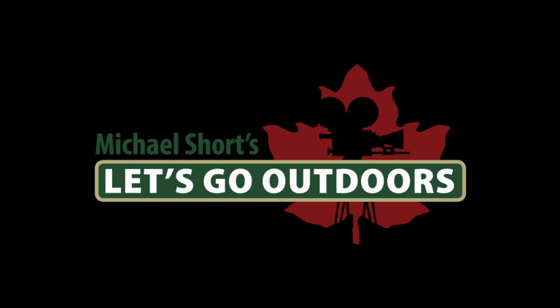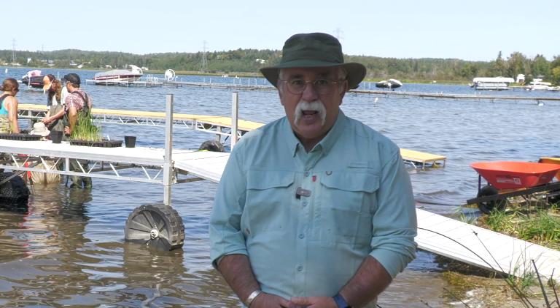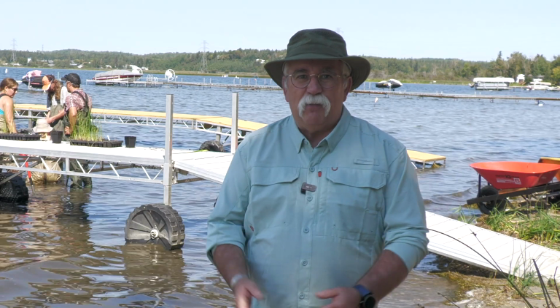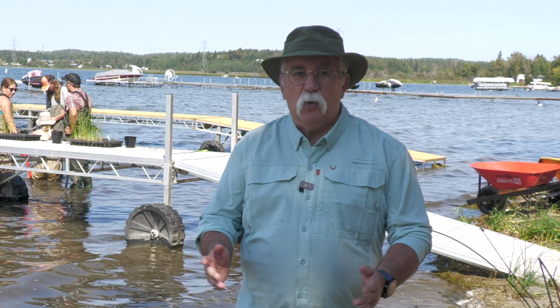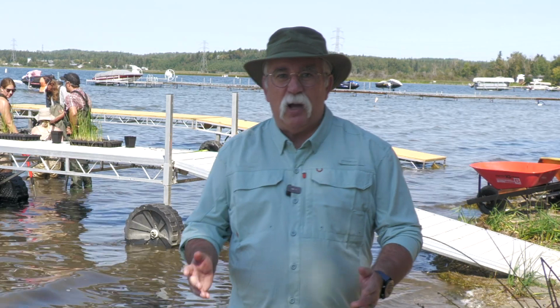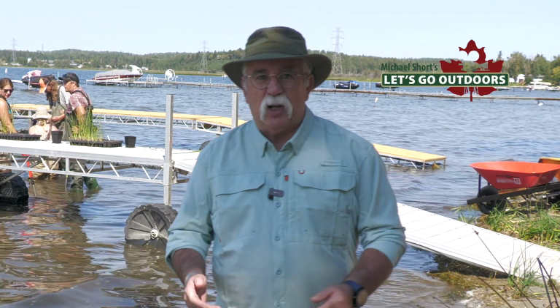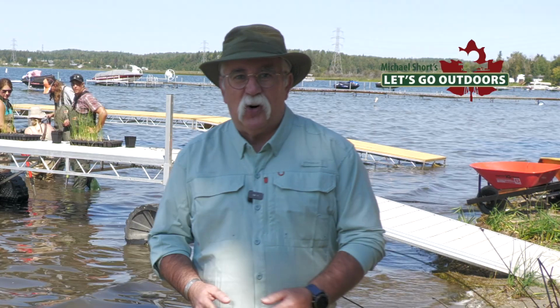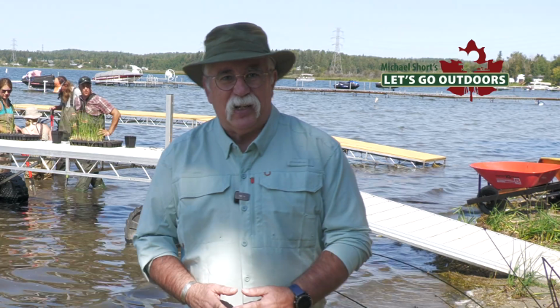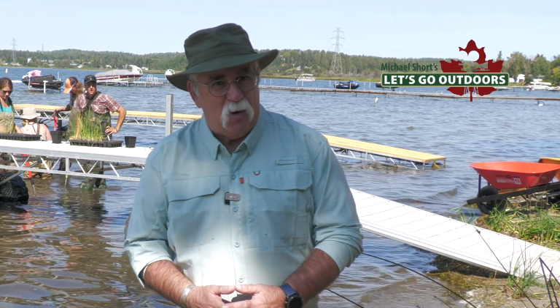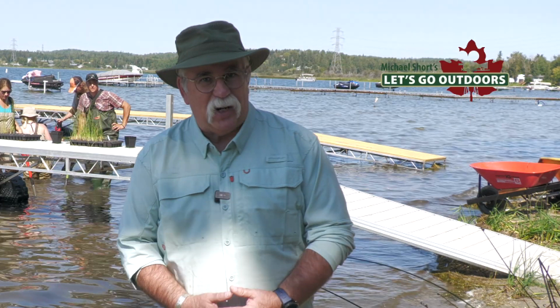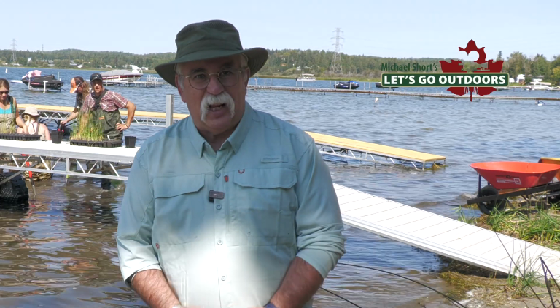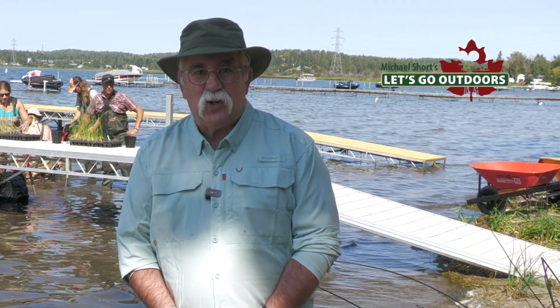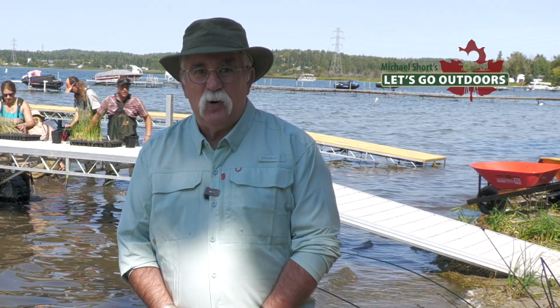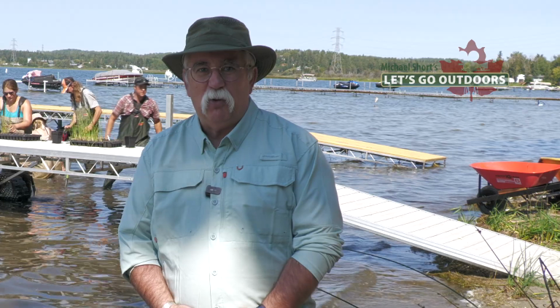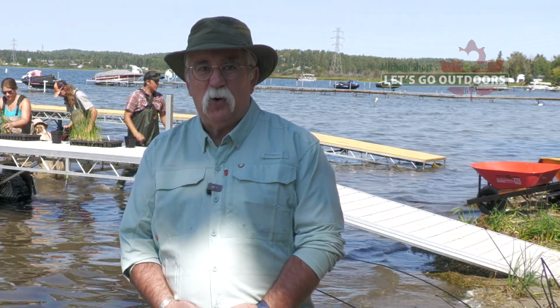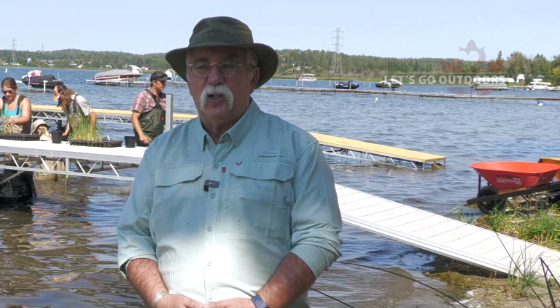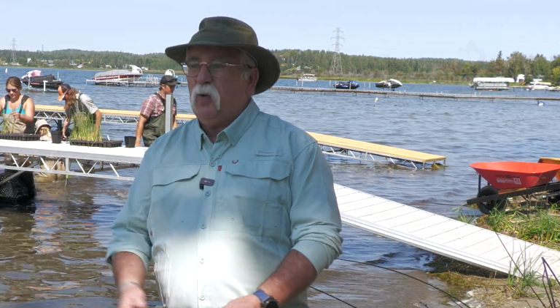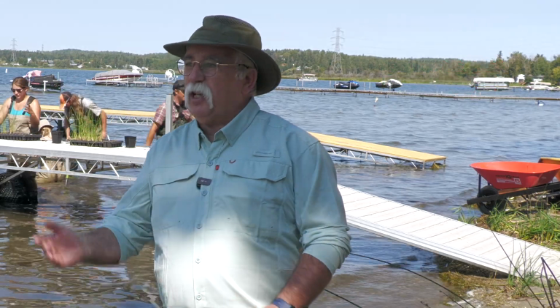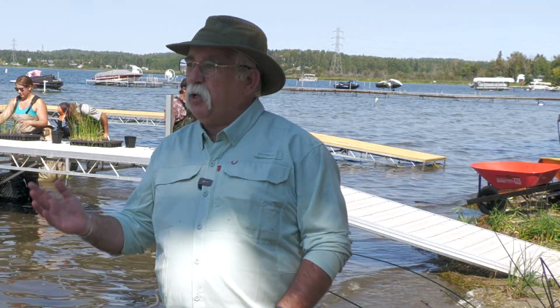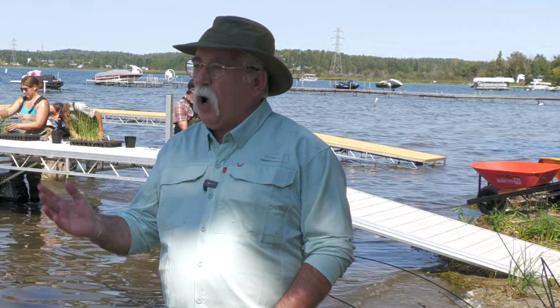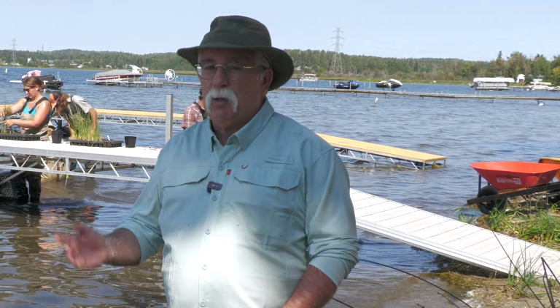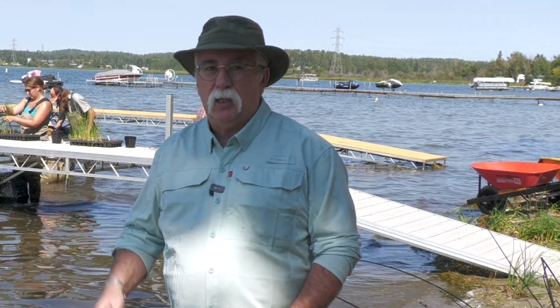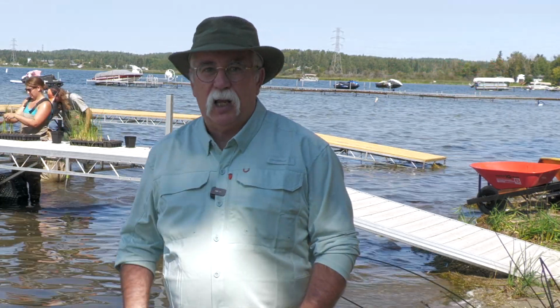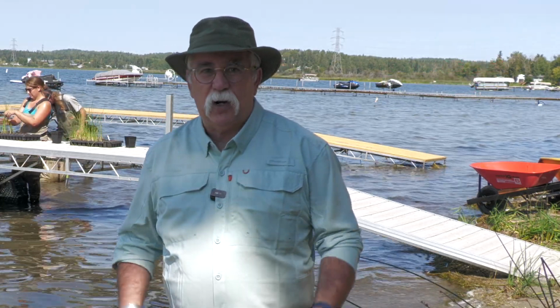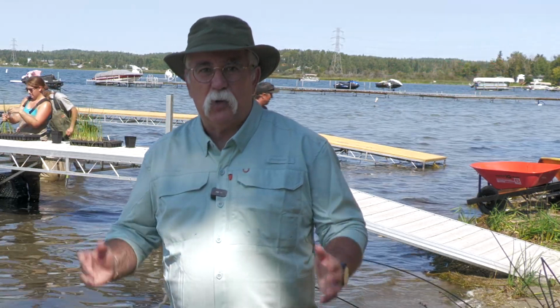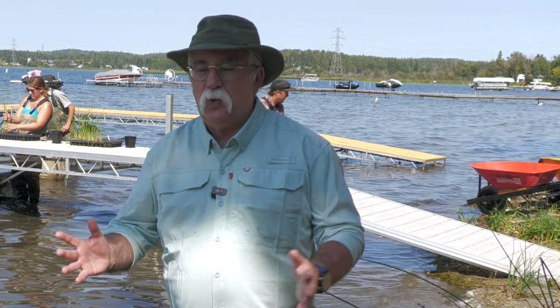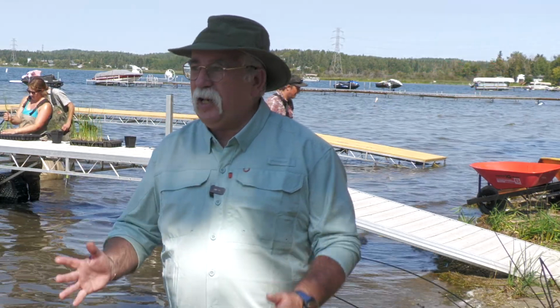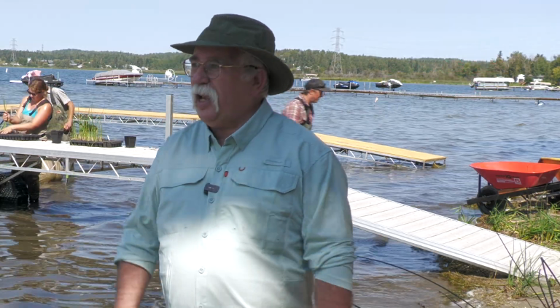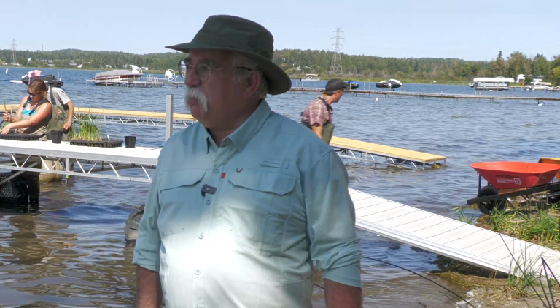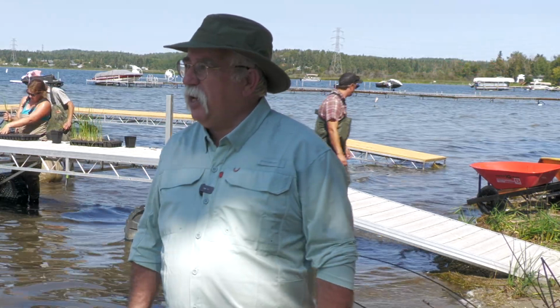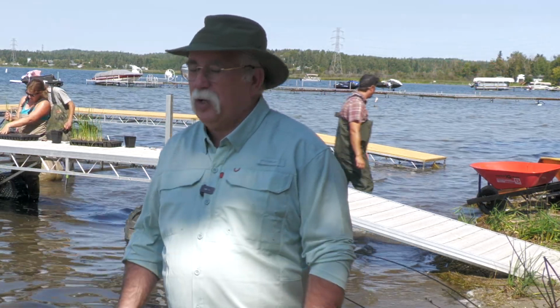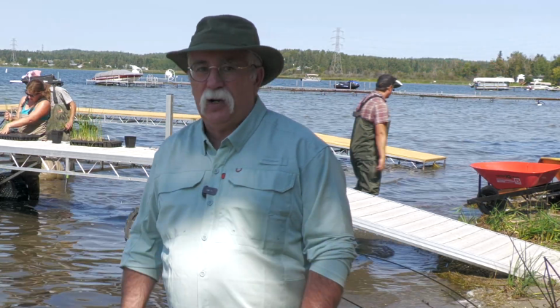Hey everyone, I'm Michael Short. Come on, let's go outdoors. Welcome to Wabaman Lake. What a great day to be out here.